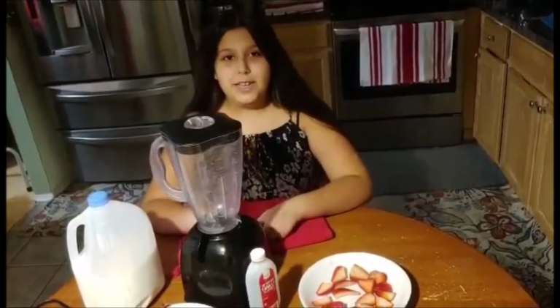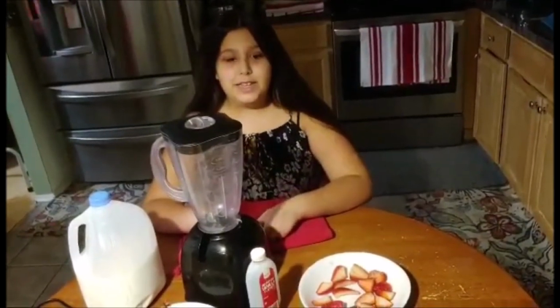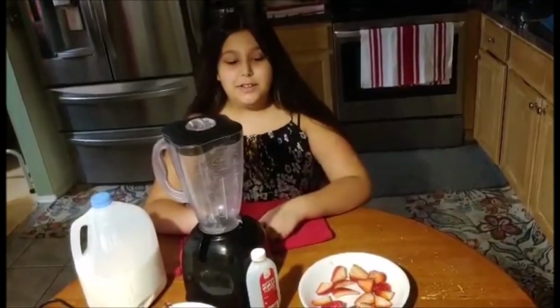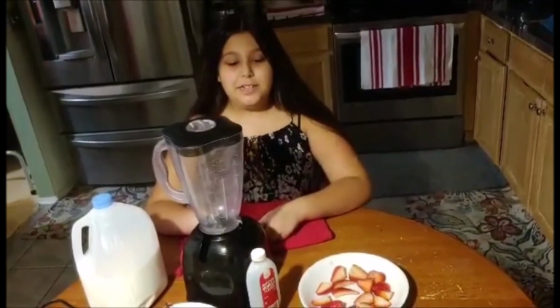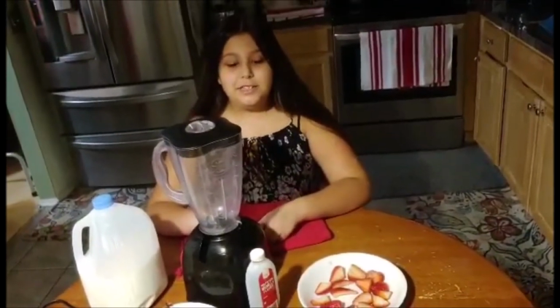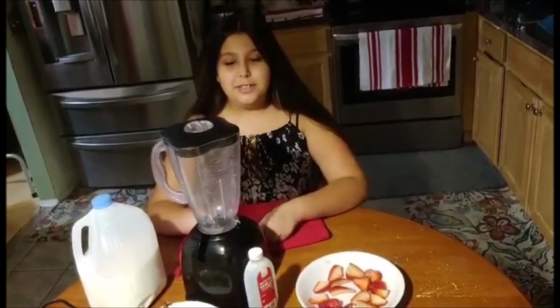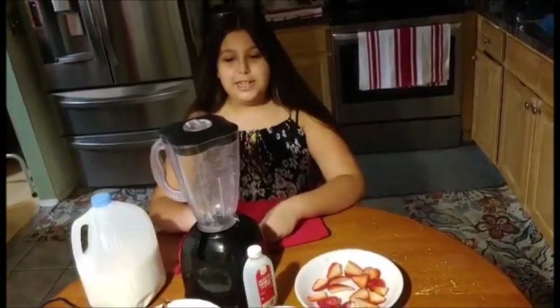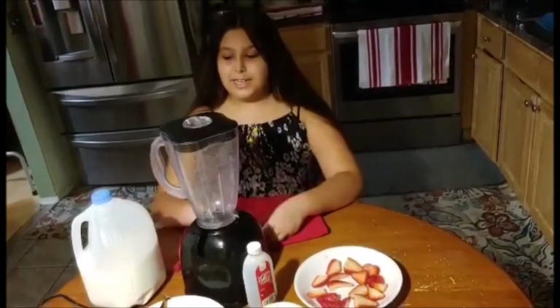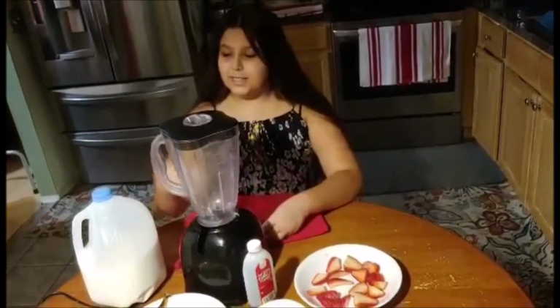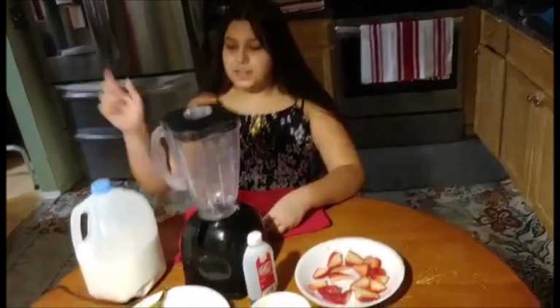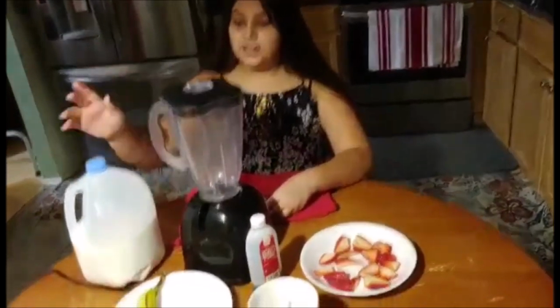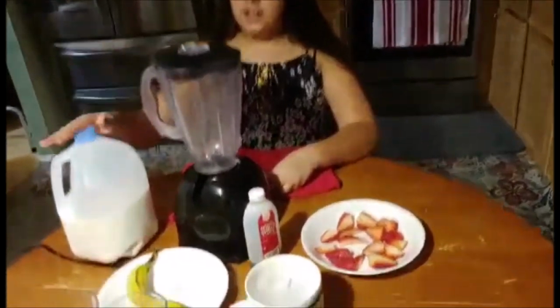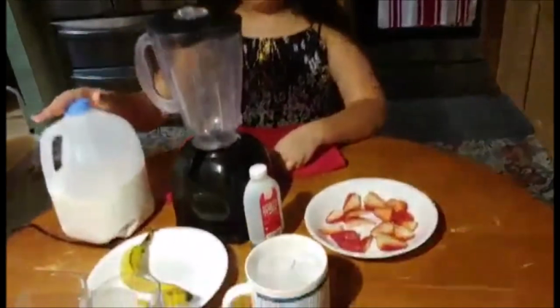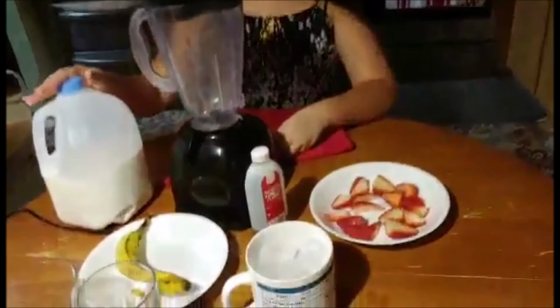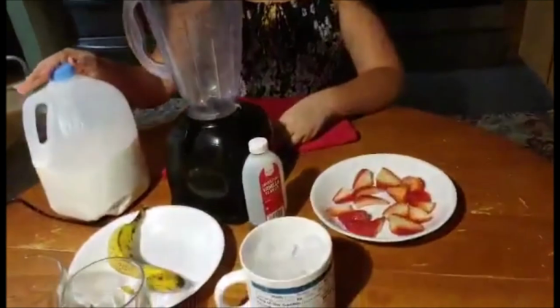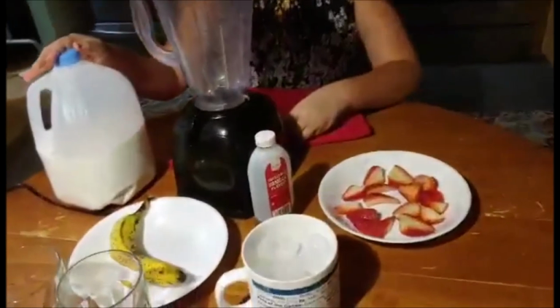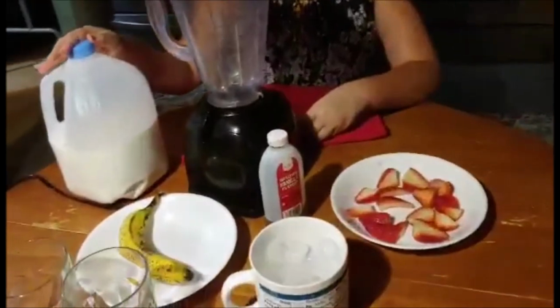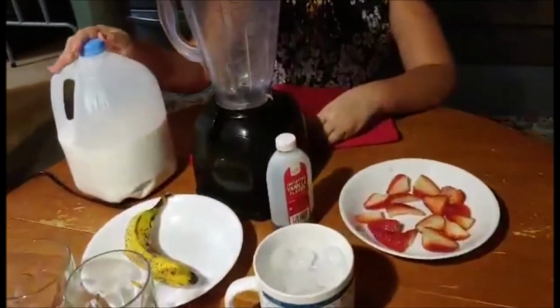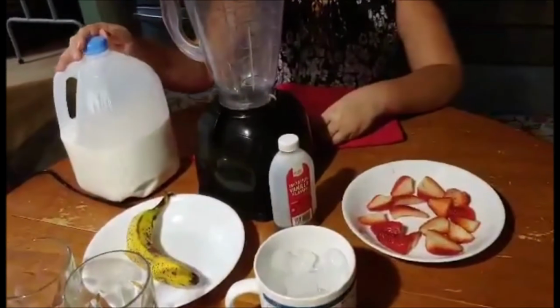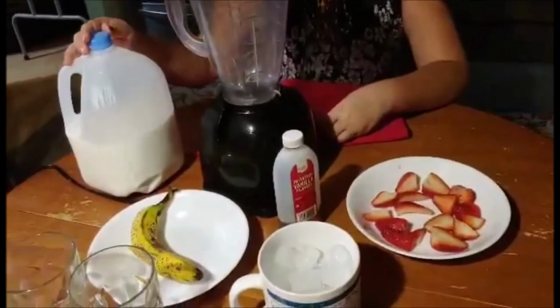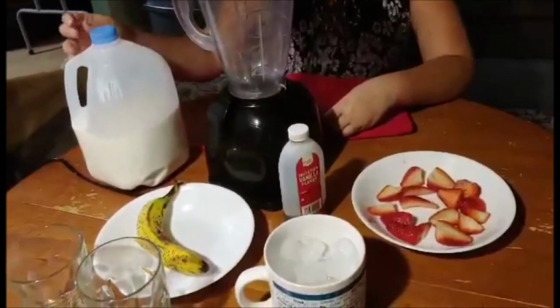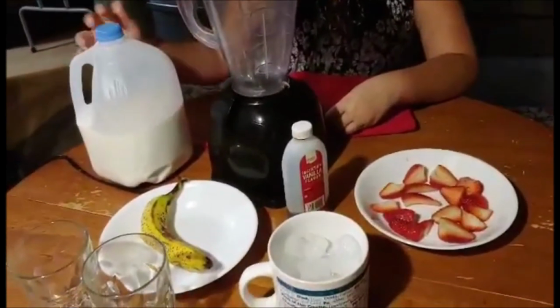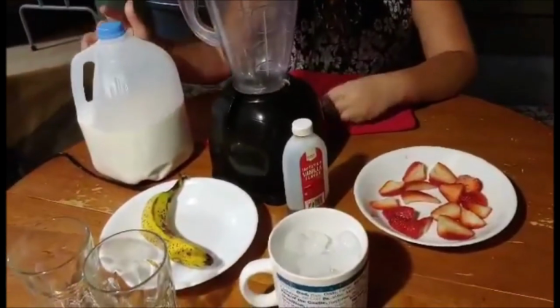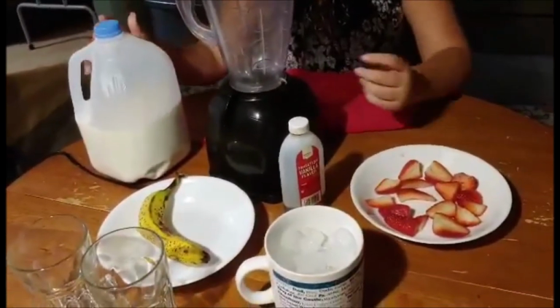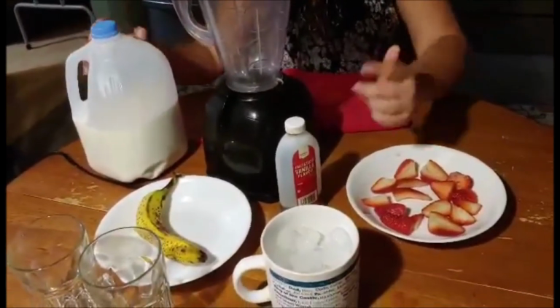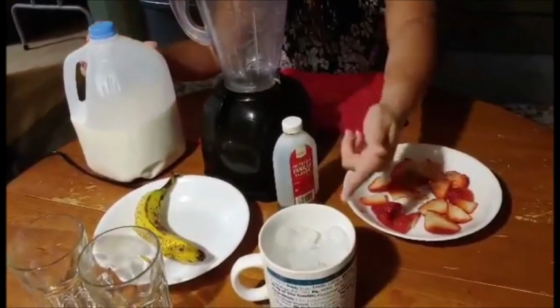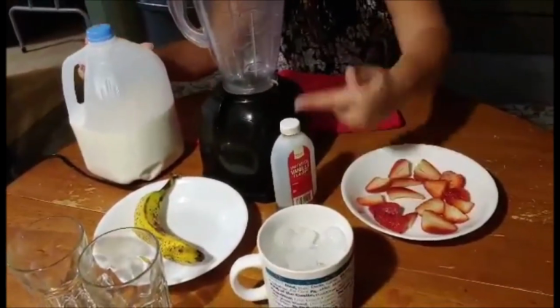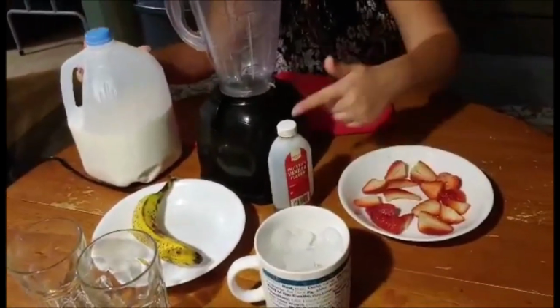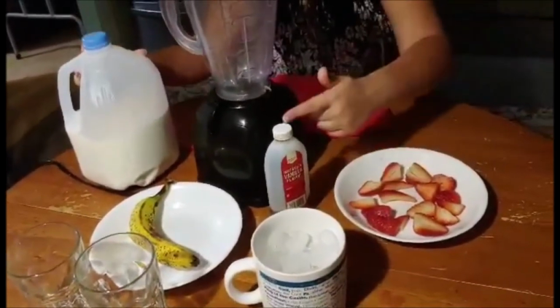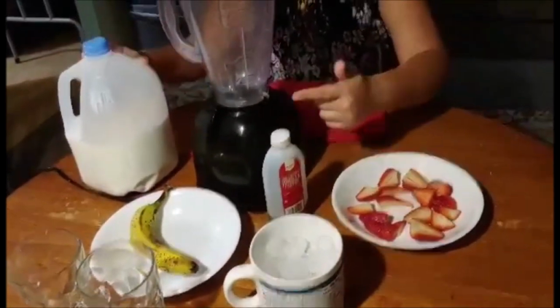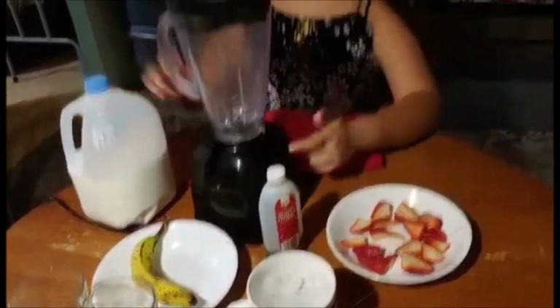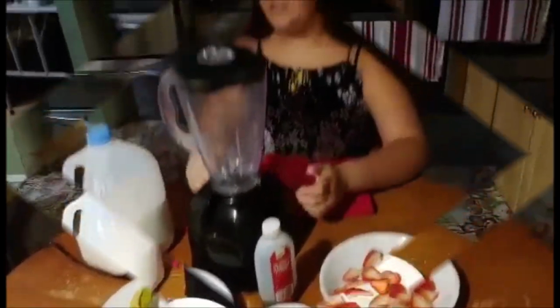The ingredients you'll need are strawberries, banana, milk, ice, vanilla, and a blender.